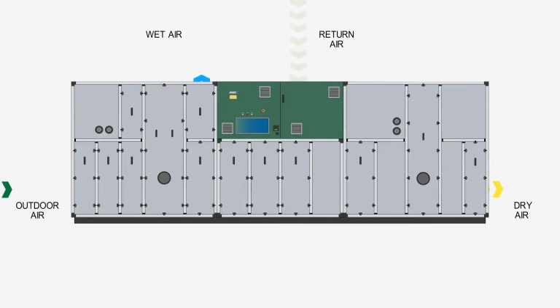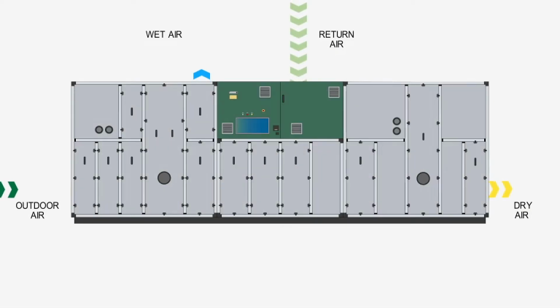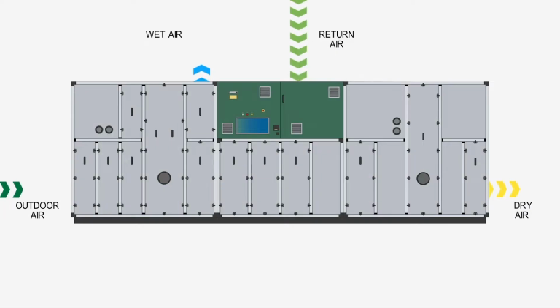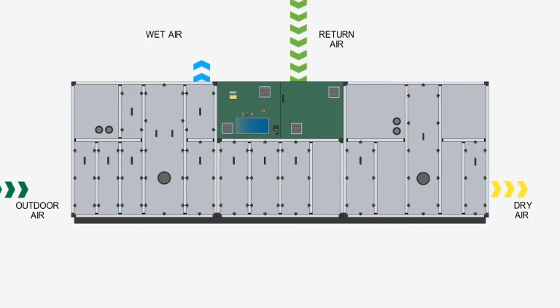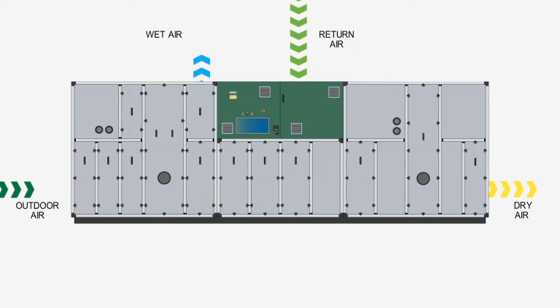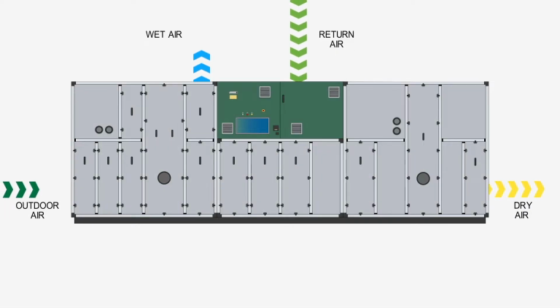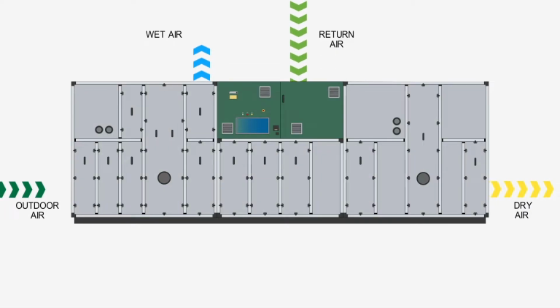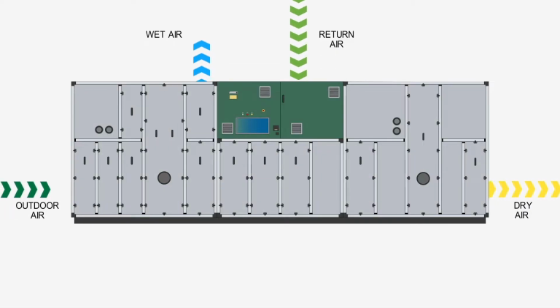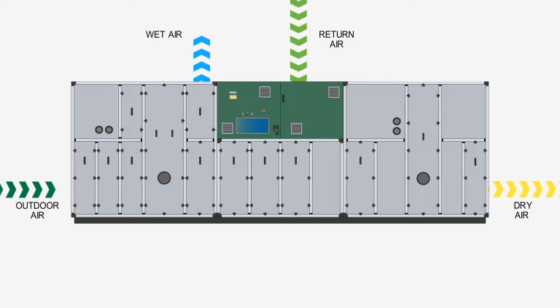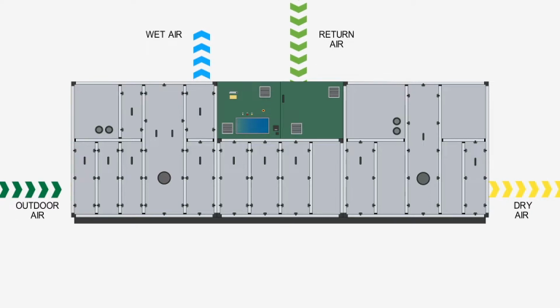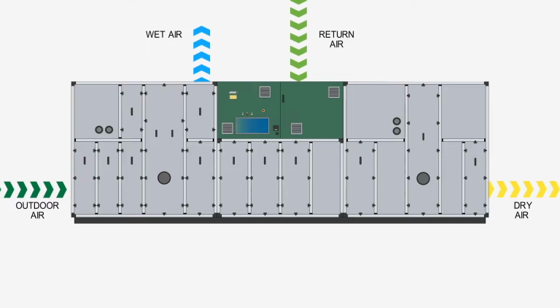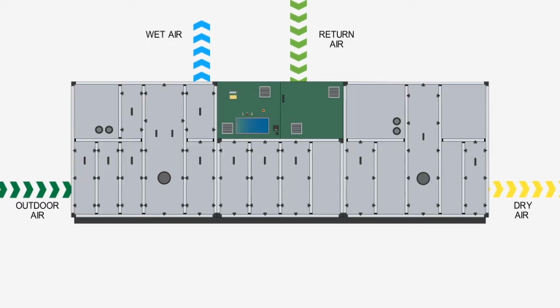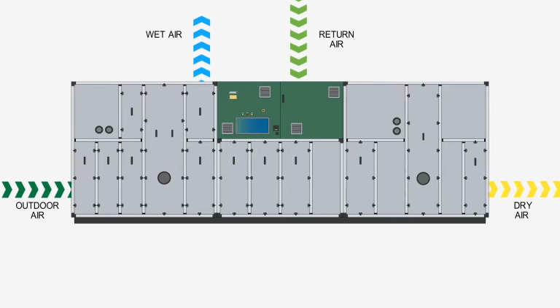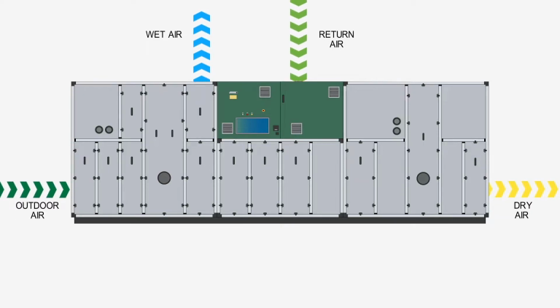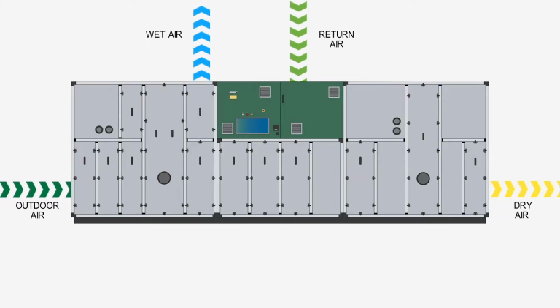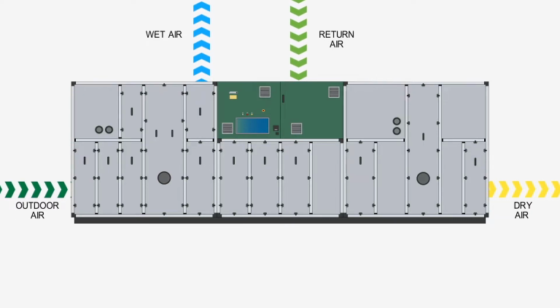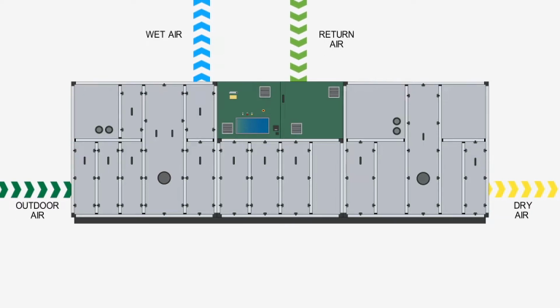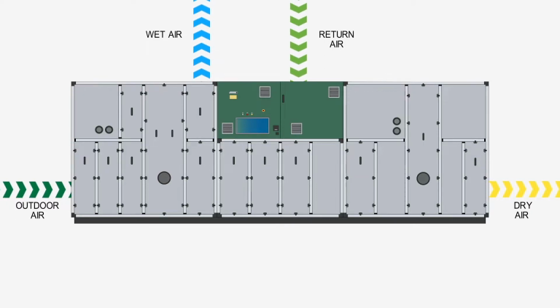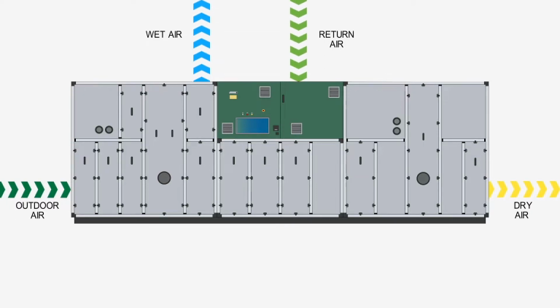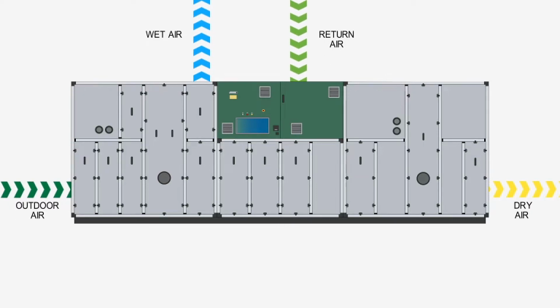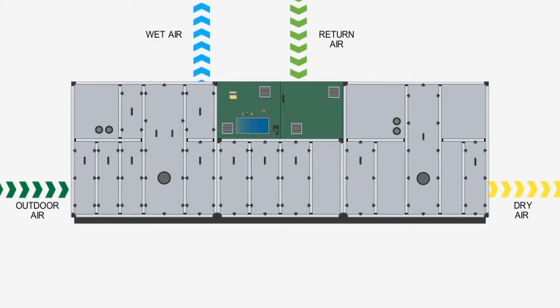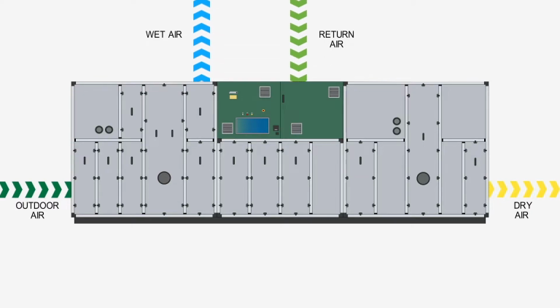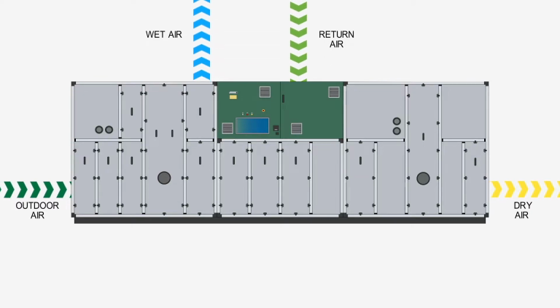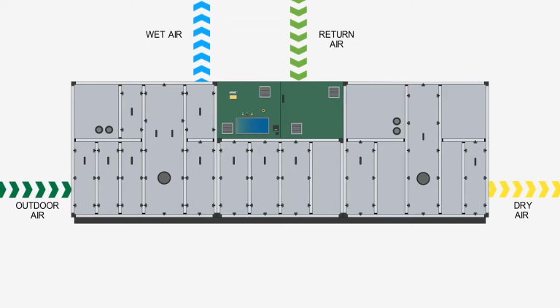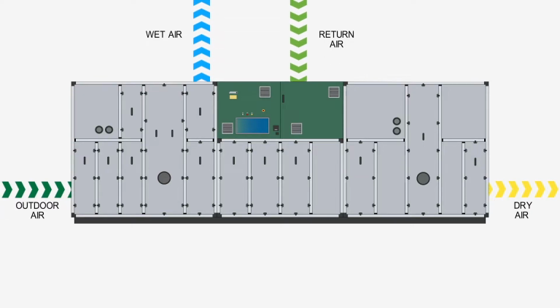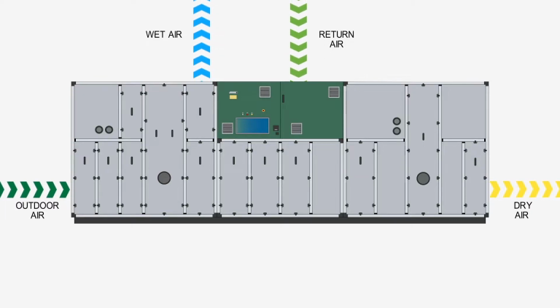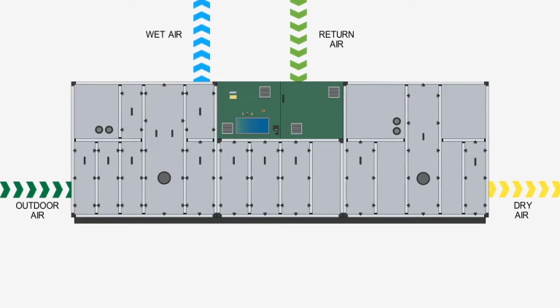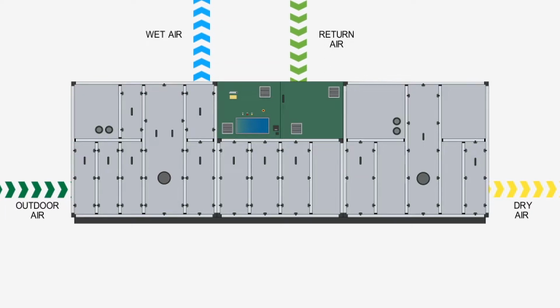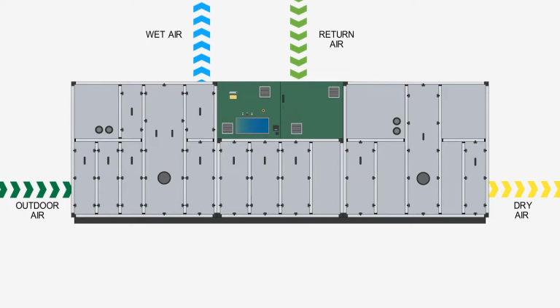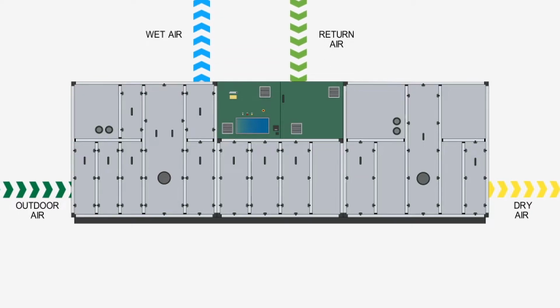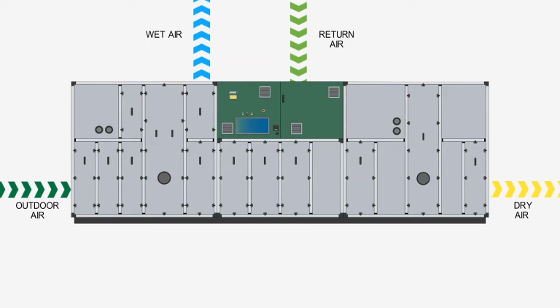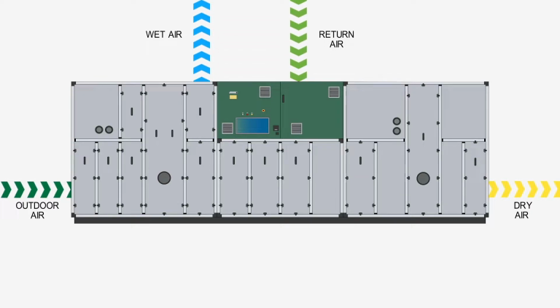DST offers solutions for clean rooms where the ventilation is mixed with return air and treated by the dehumidifier, so that both the temperature and humidity are controlled by the same unit.